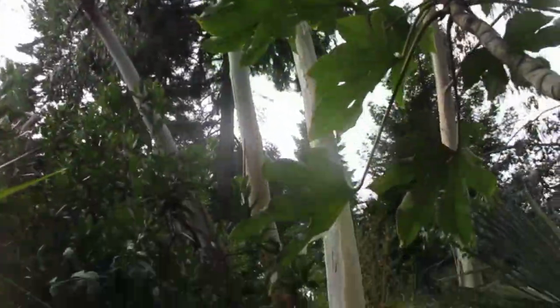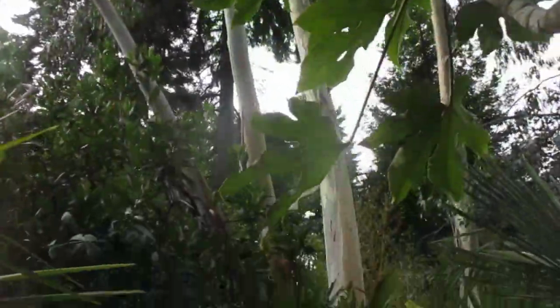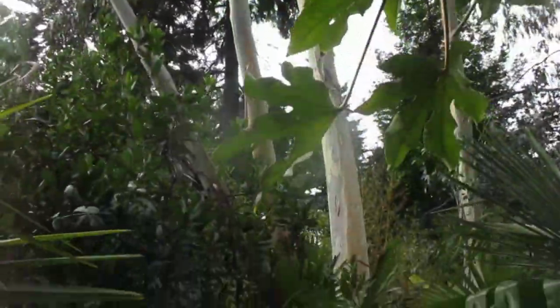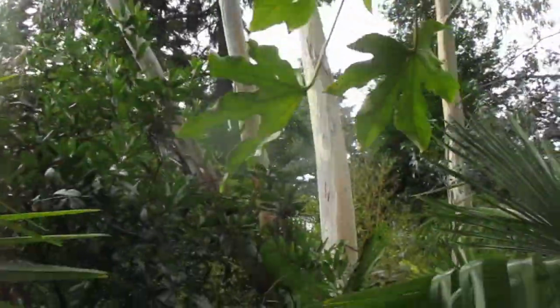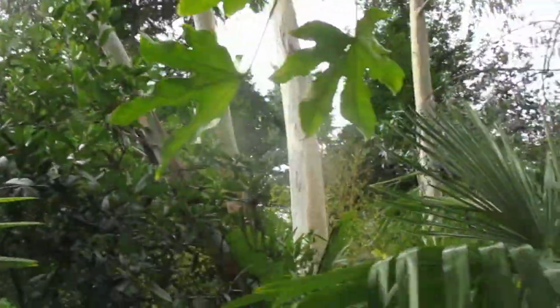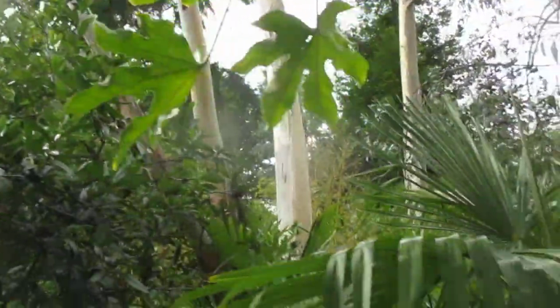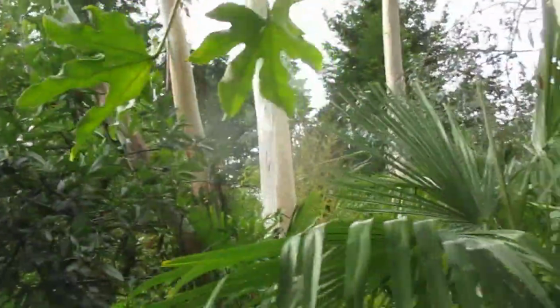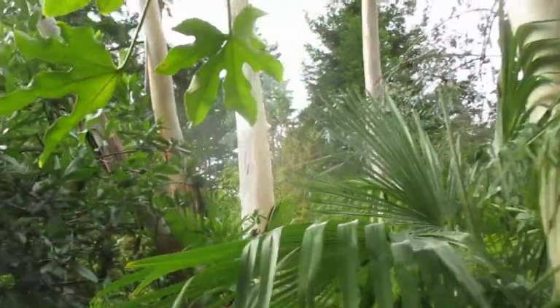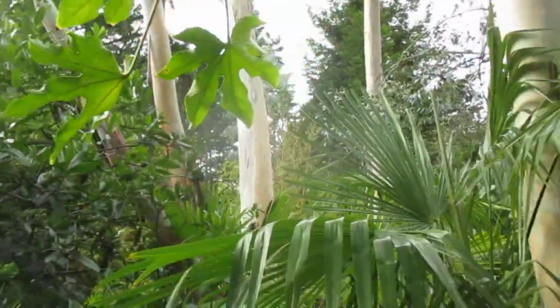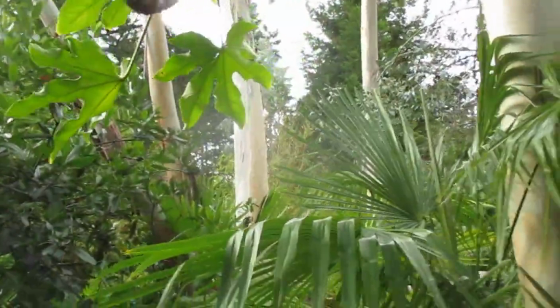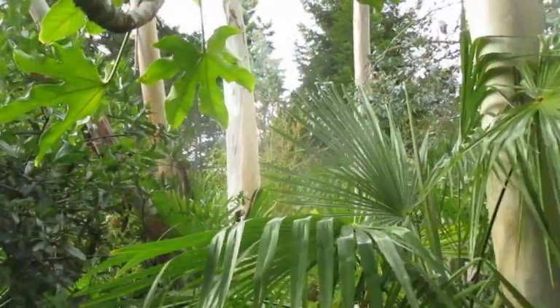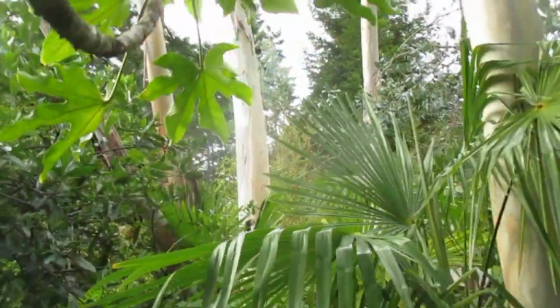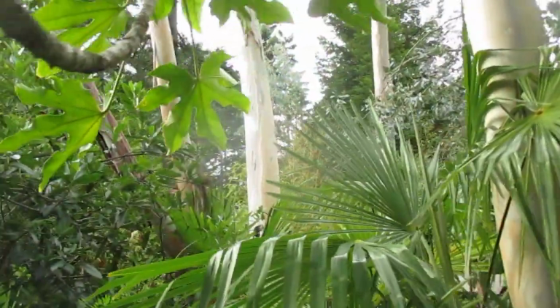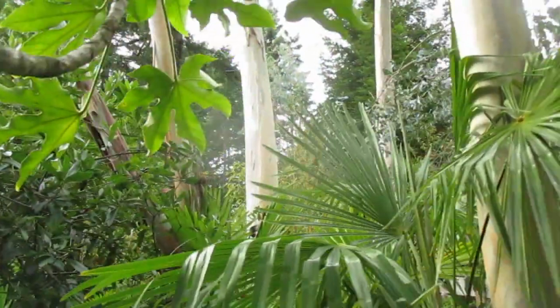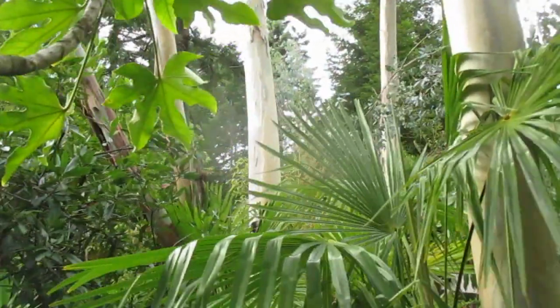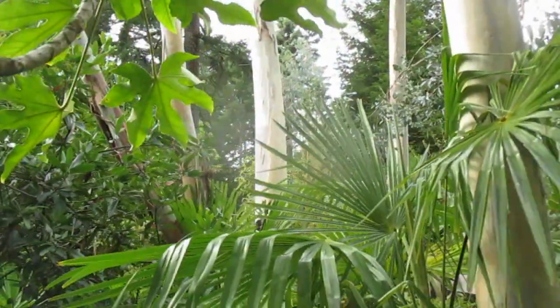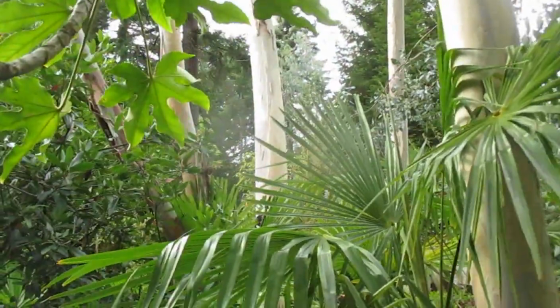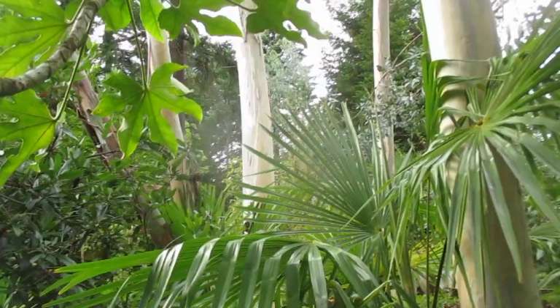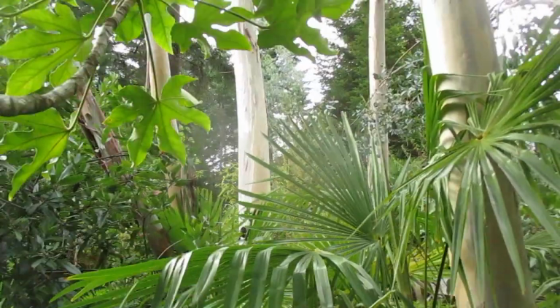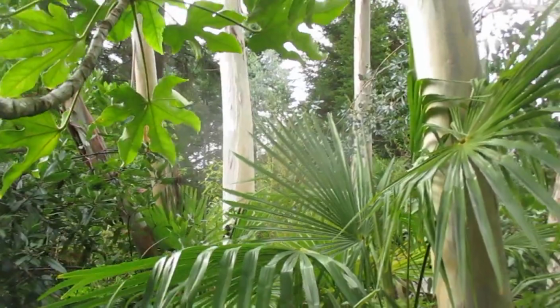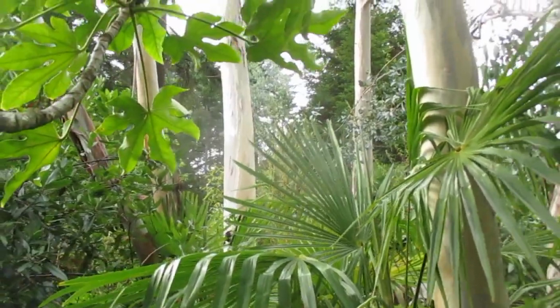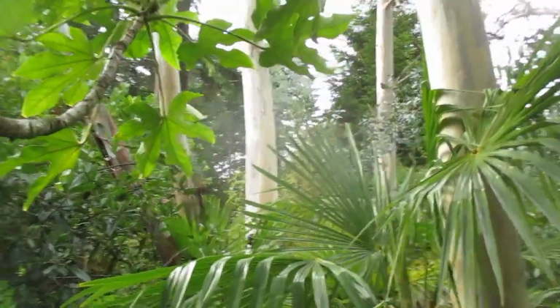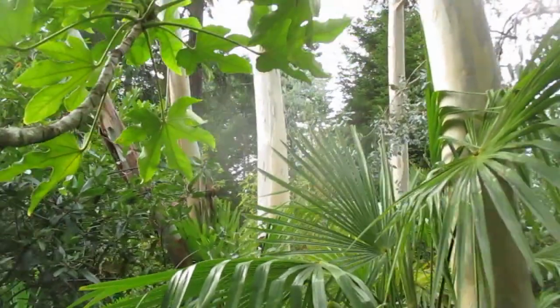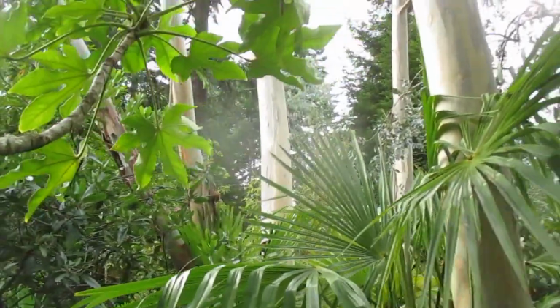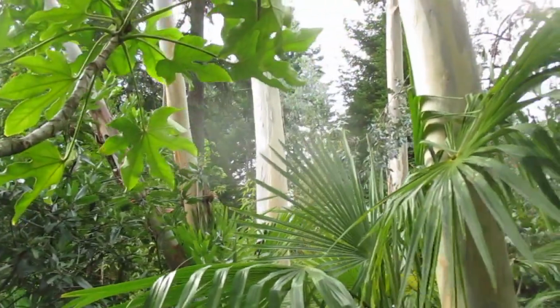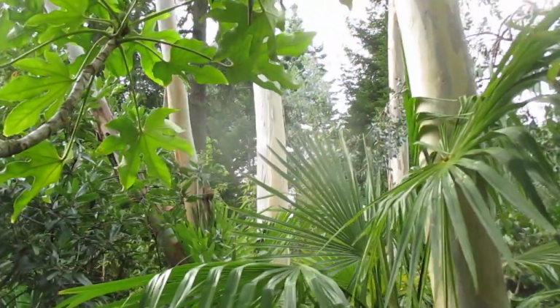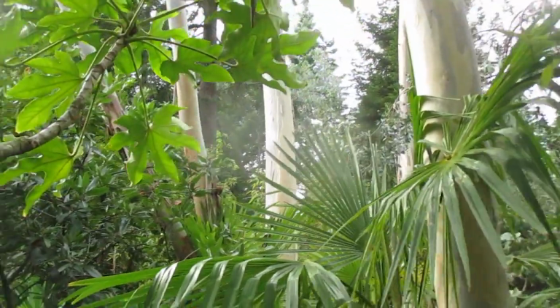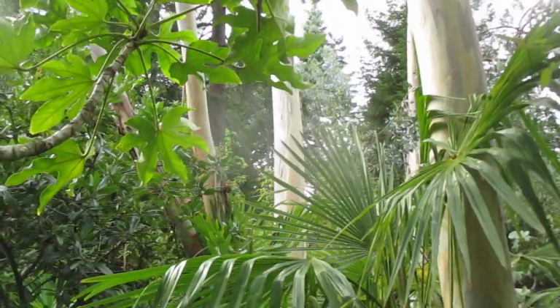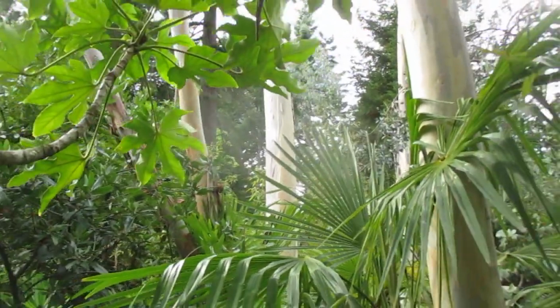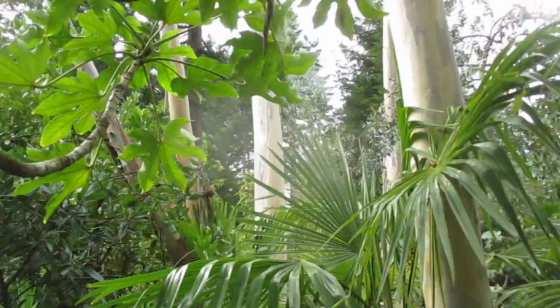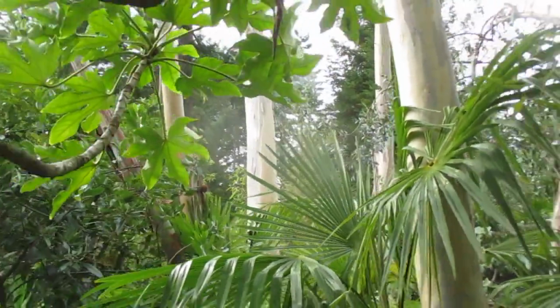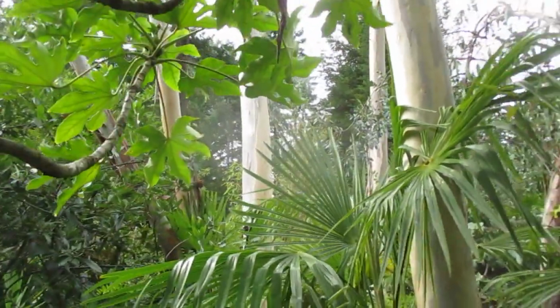Thanks for watching and happy gum tree growing on the Pacific coast. Cheers.